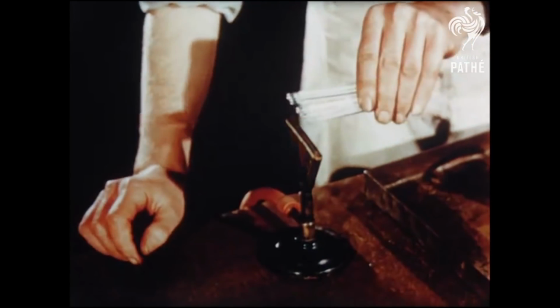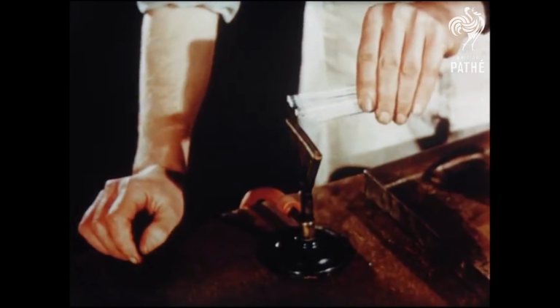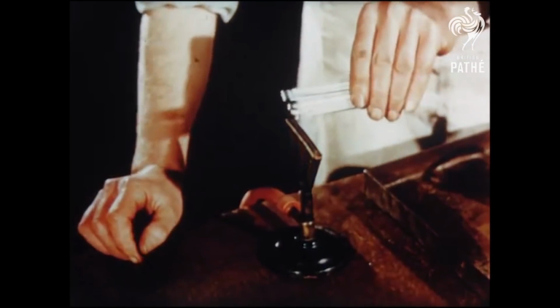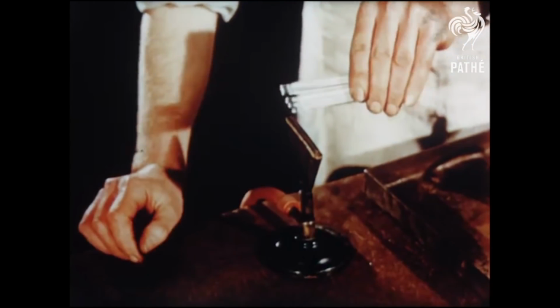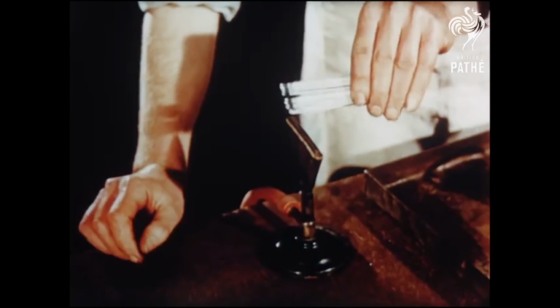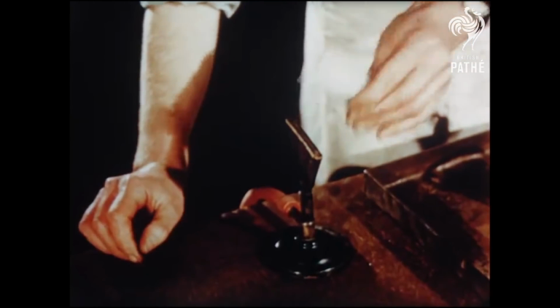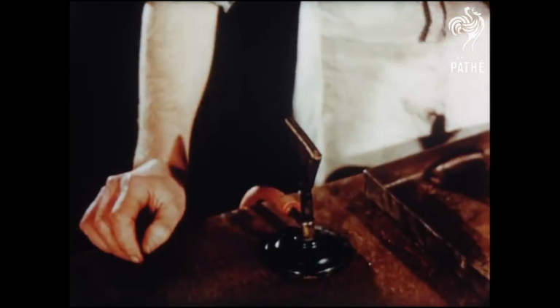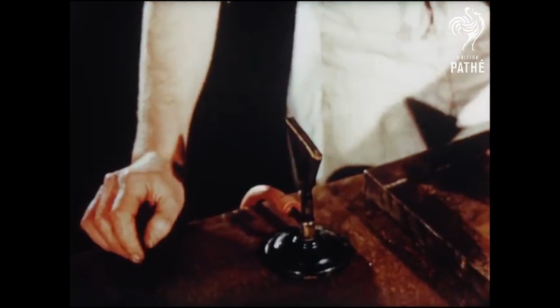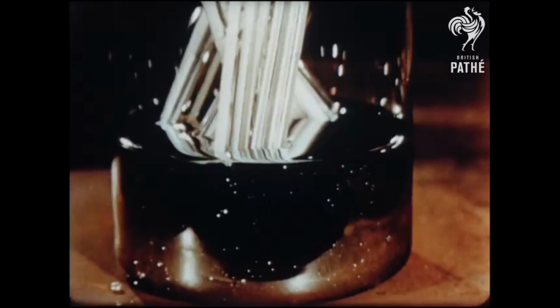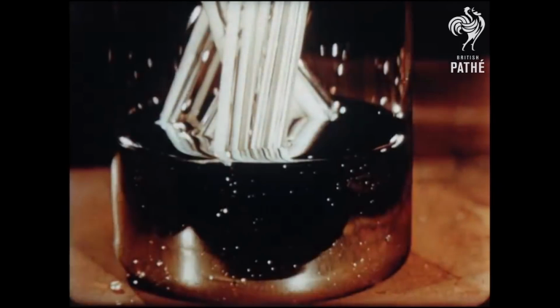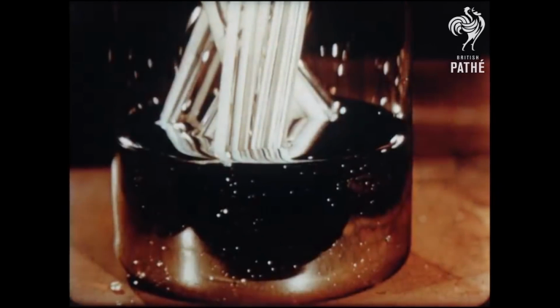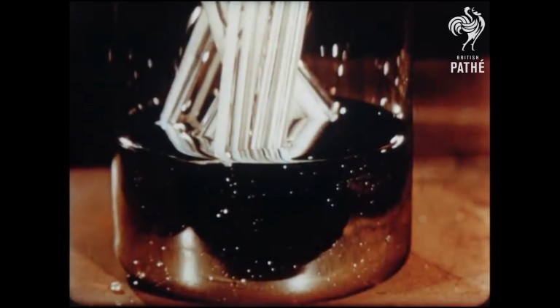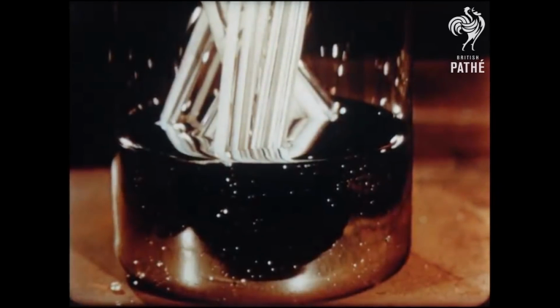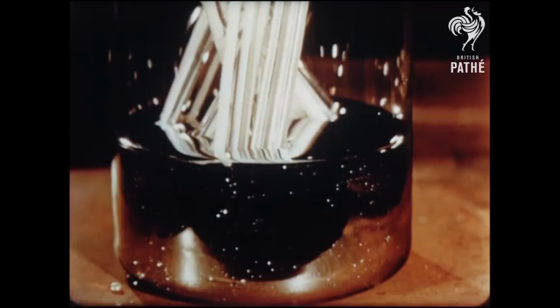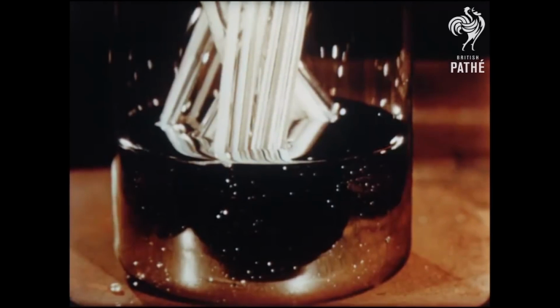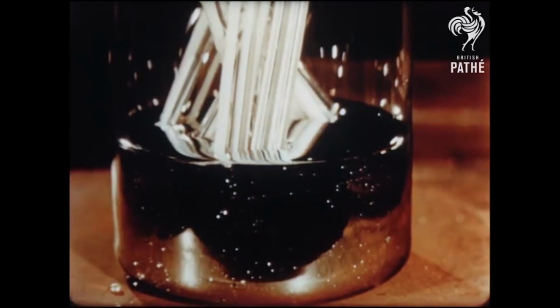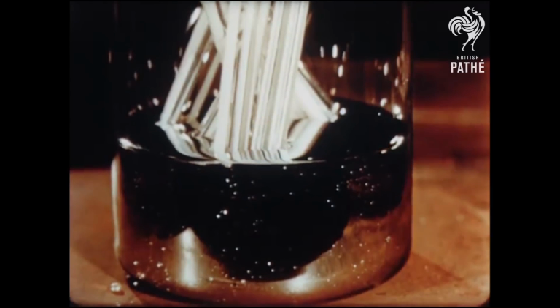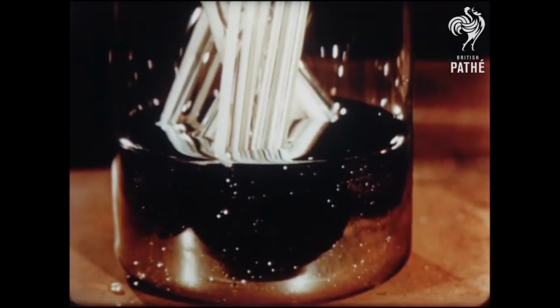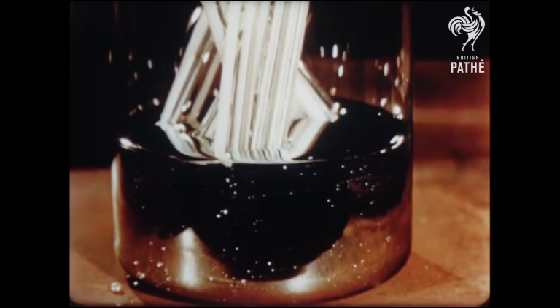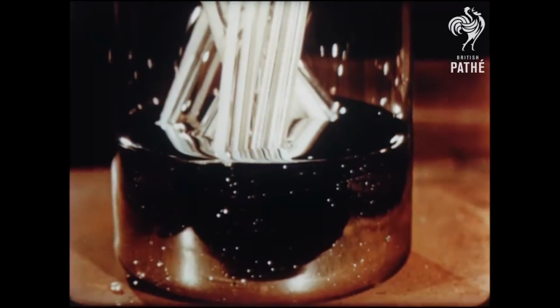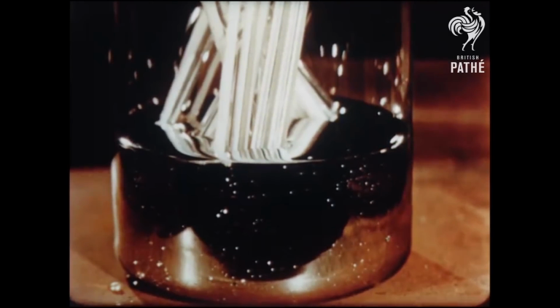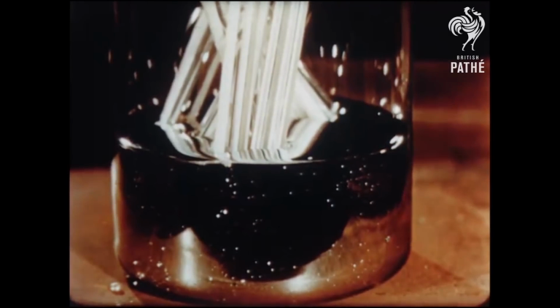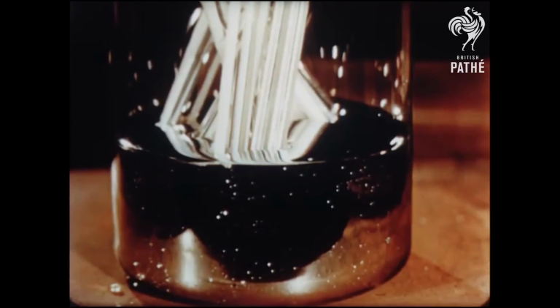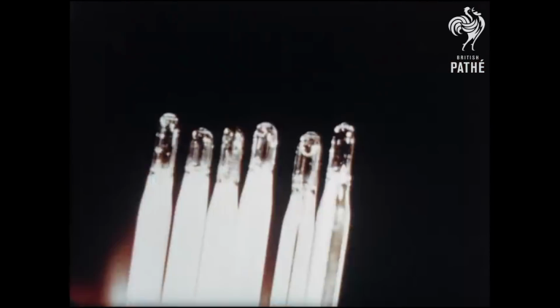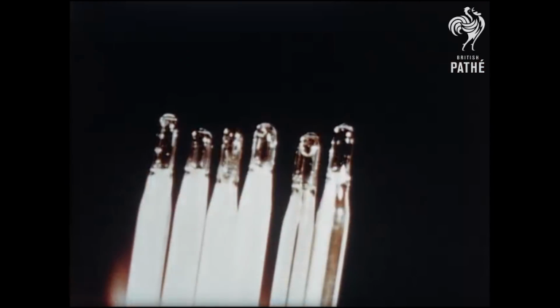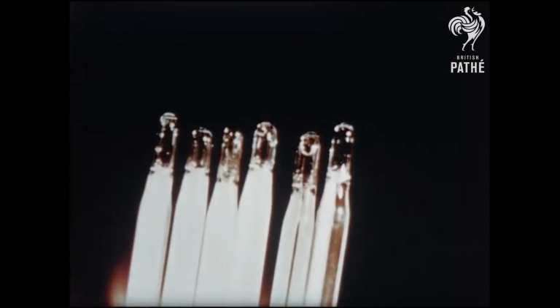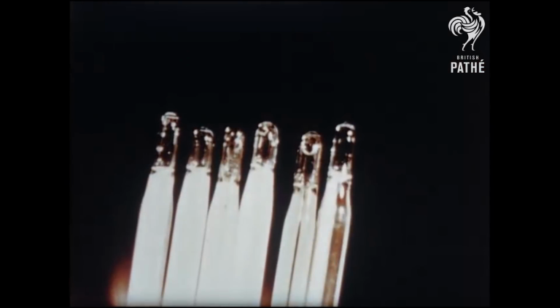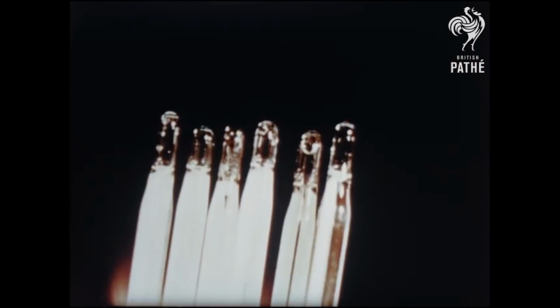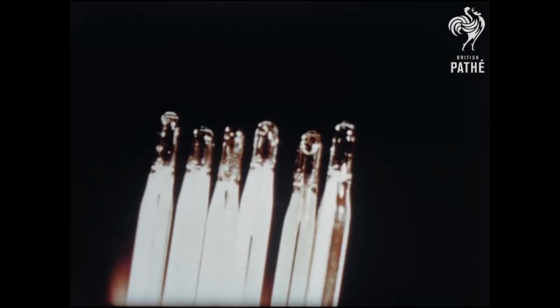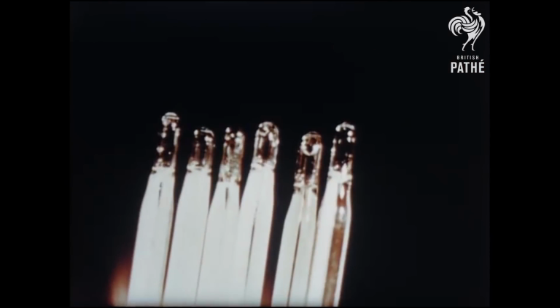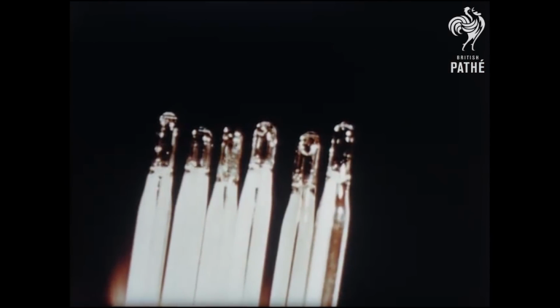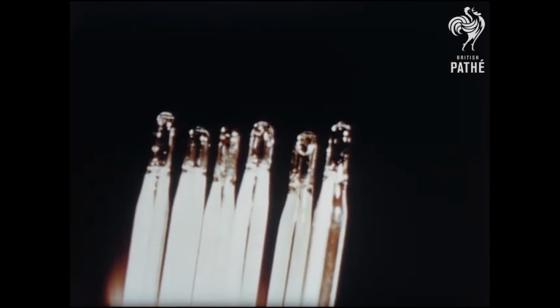The mercury comes from Spain, Italy or Mexico, and one pound of it will fill about five hundred clinical thermometers.